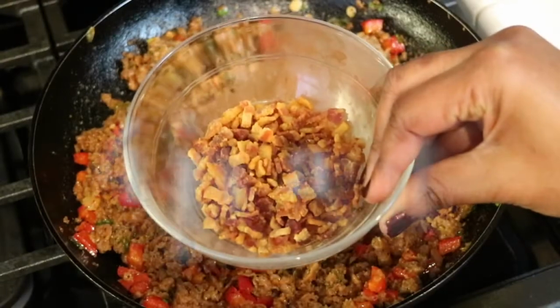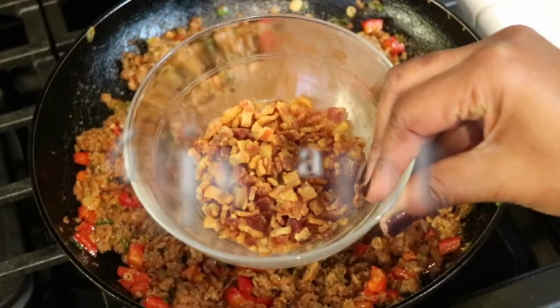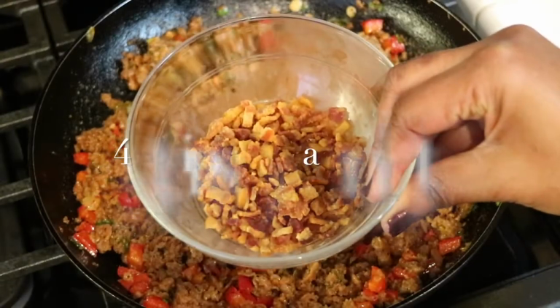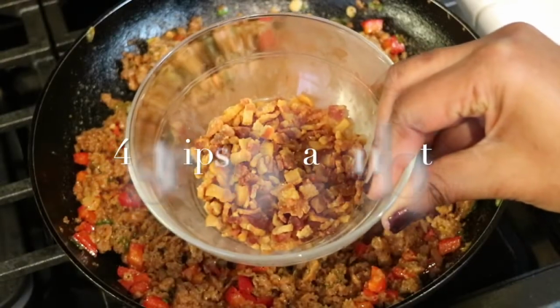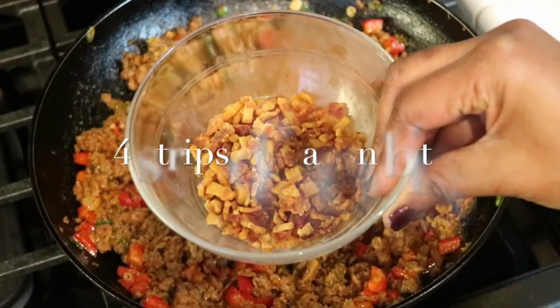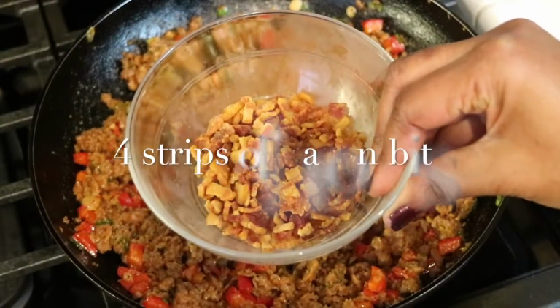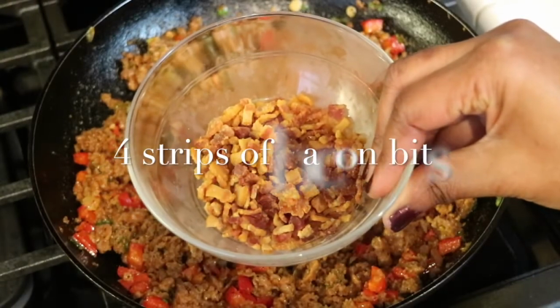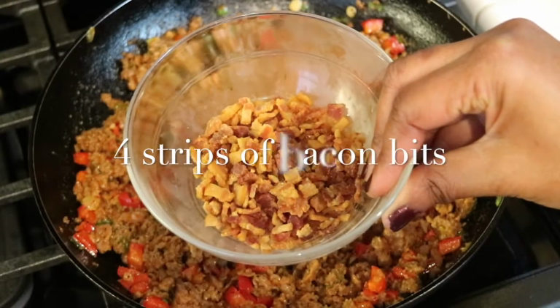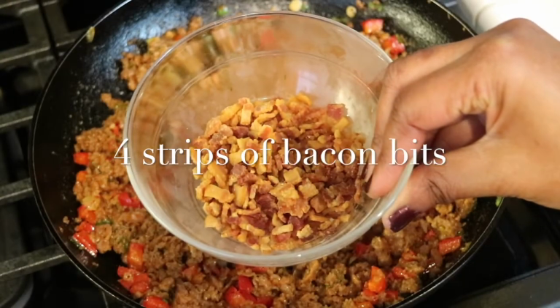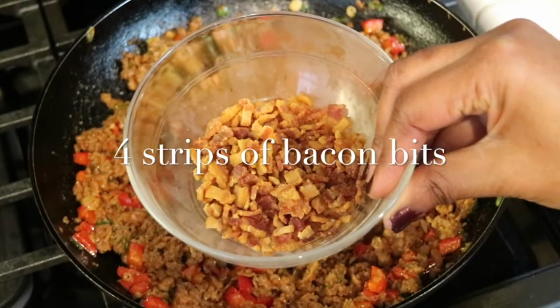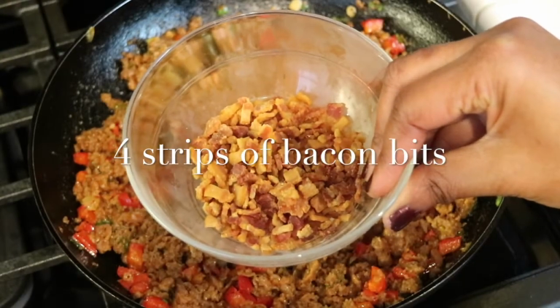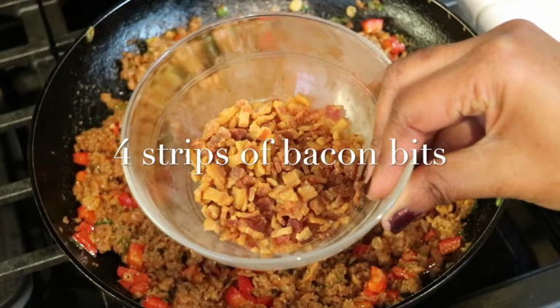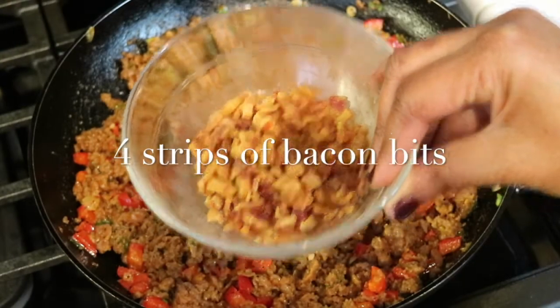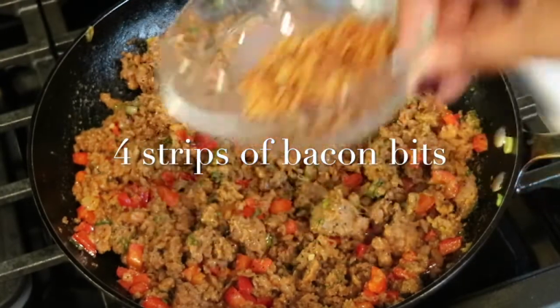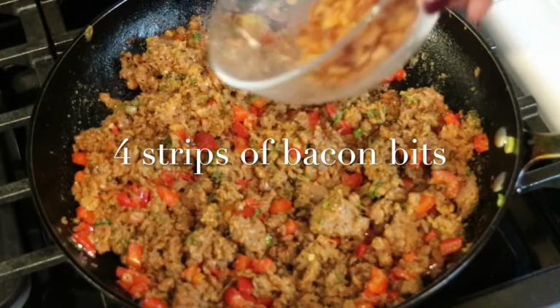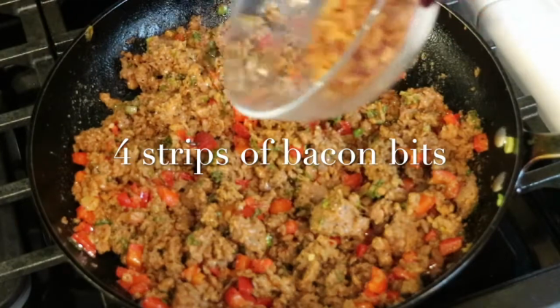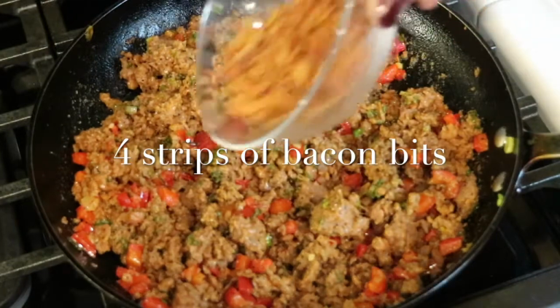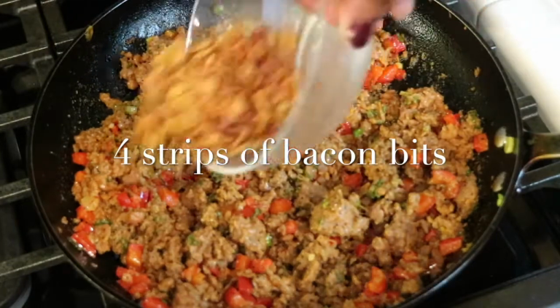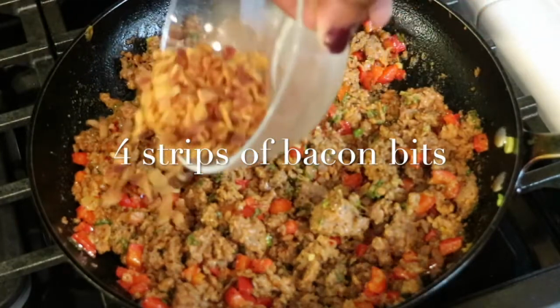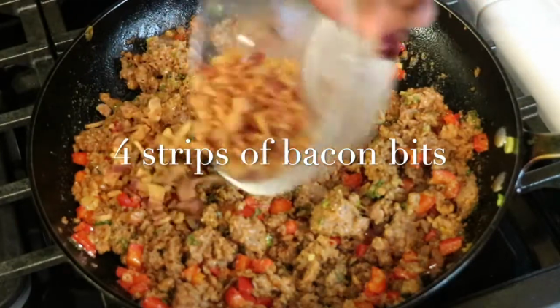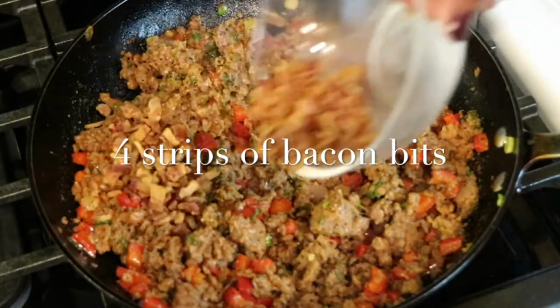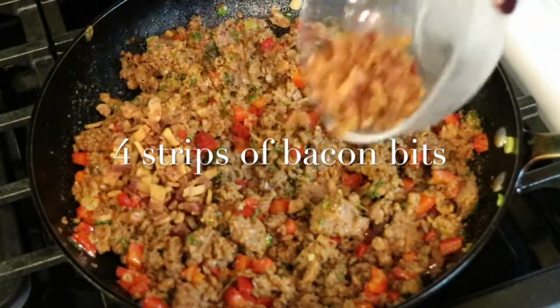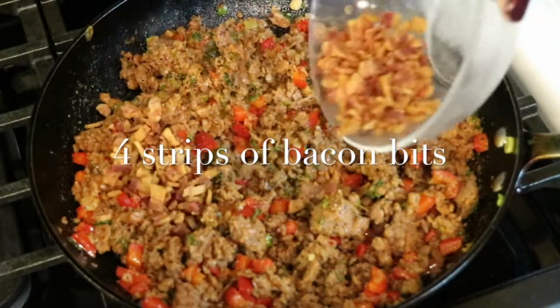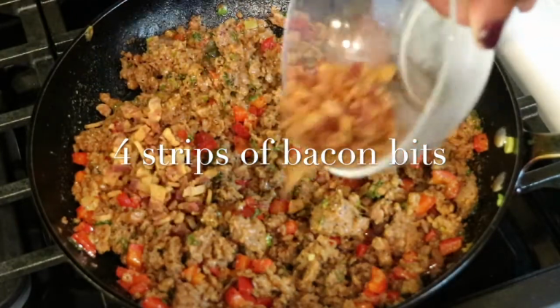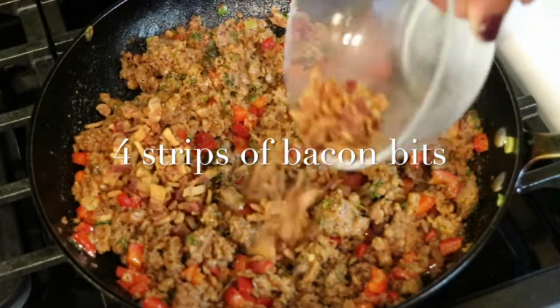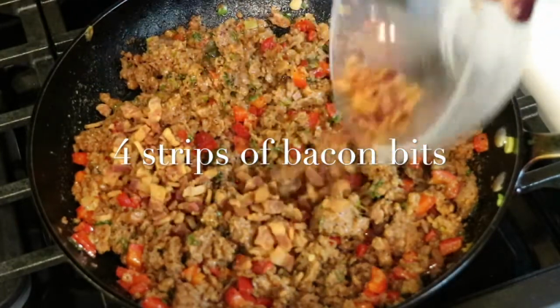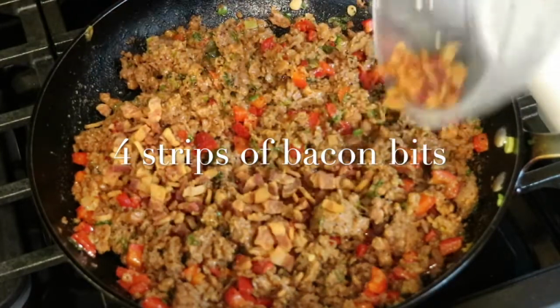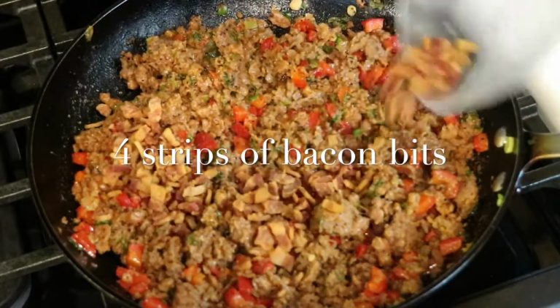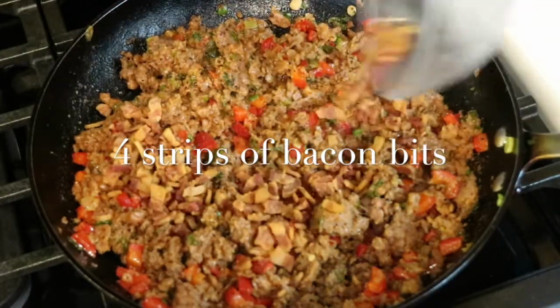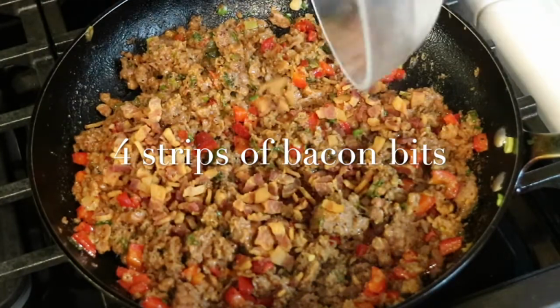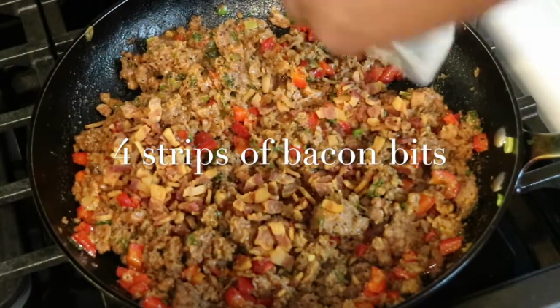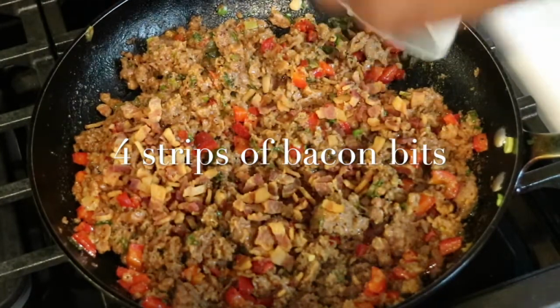Off camera I made some bacon bits with four strips of bacon, and I'm just going to add half a cup of that to the mixture.